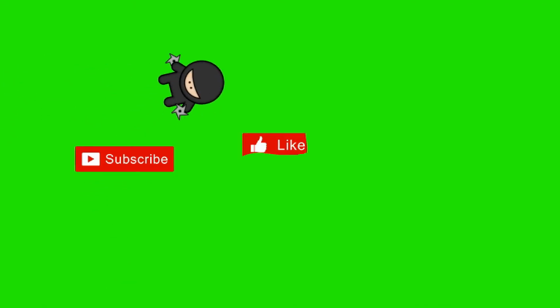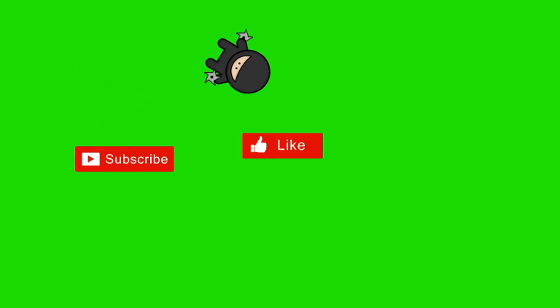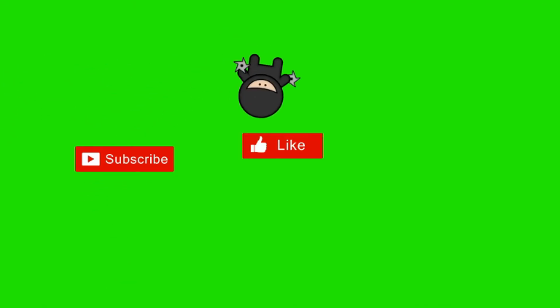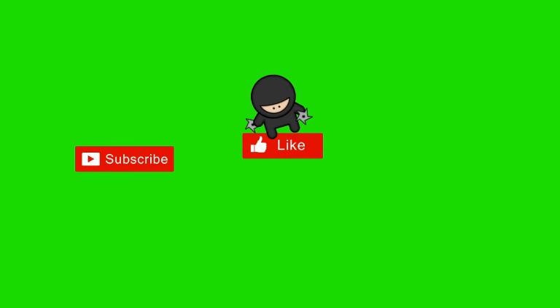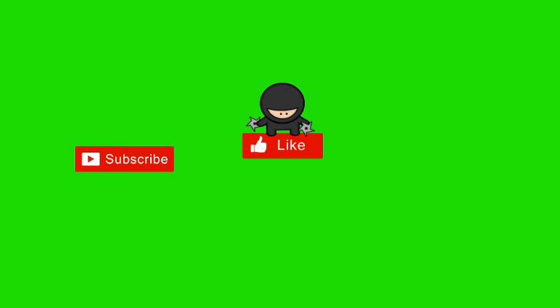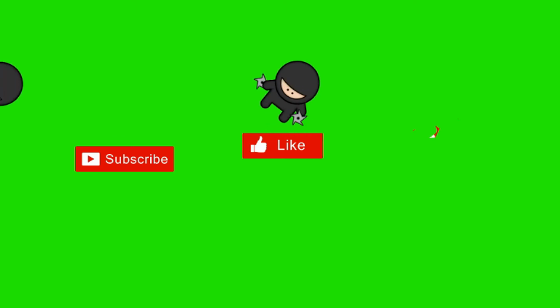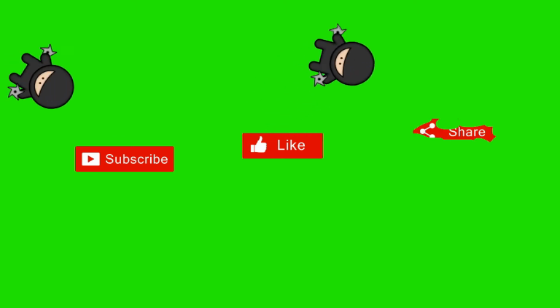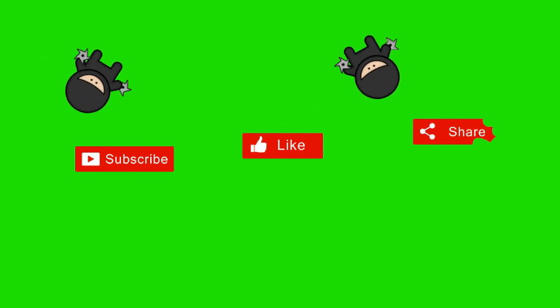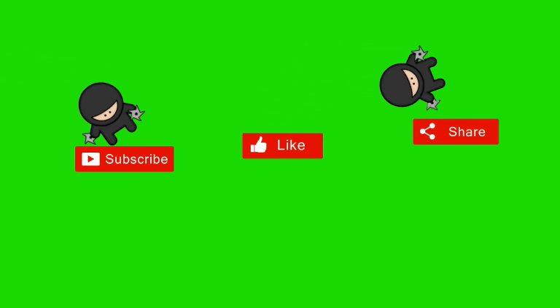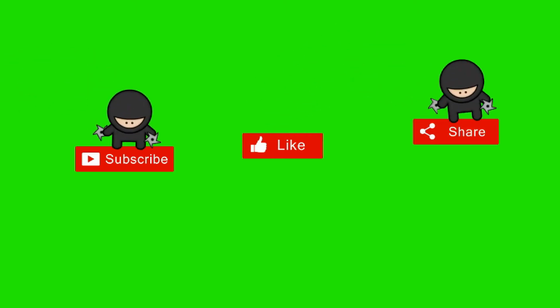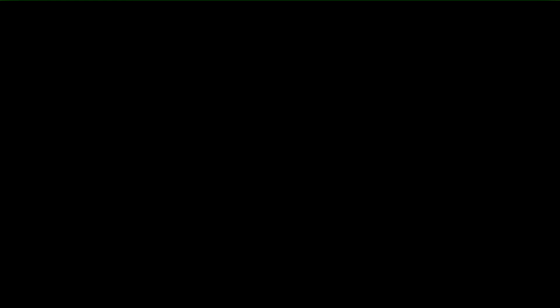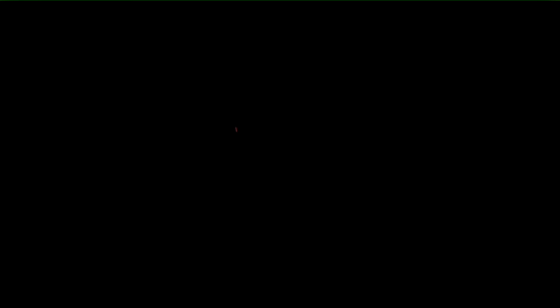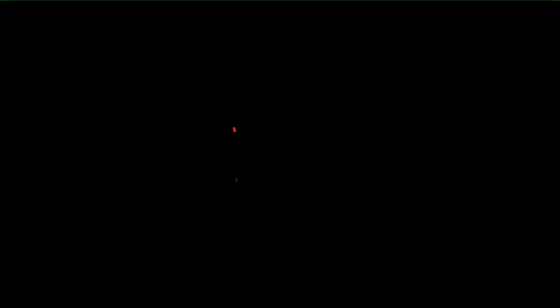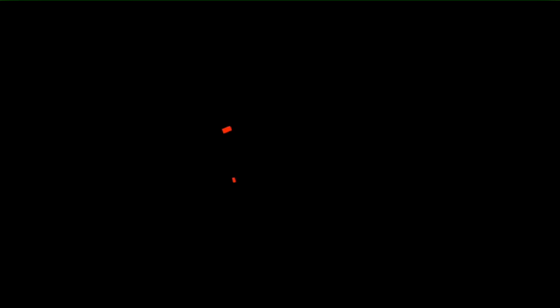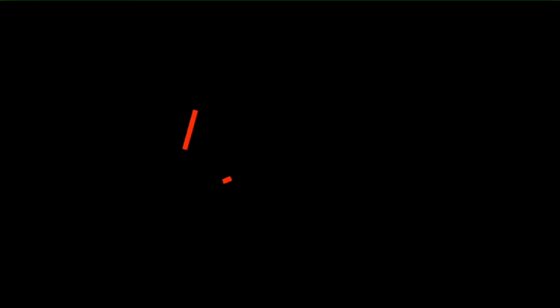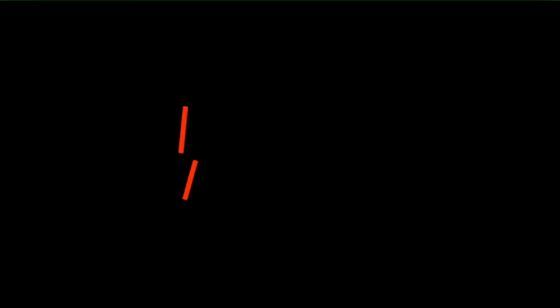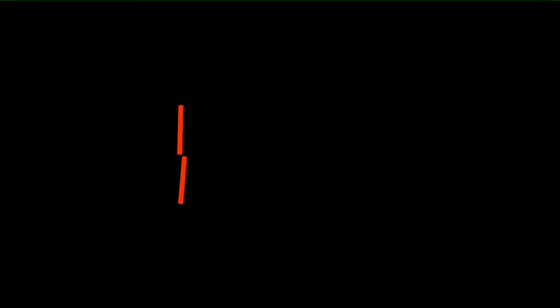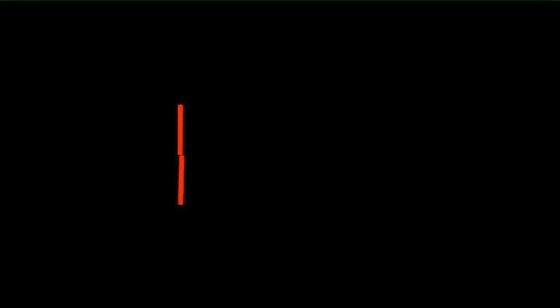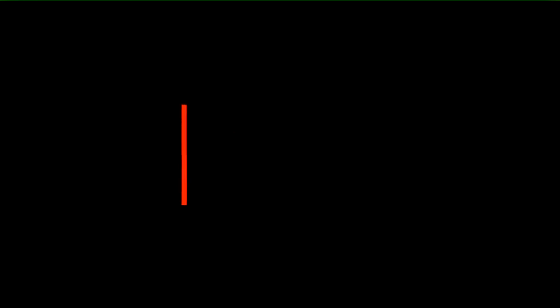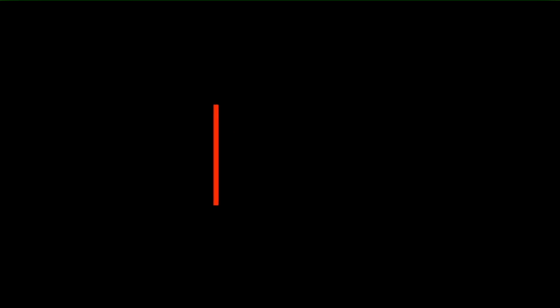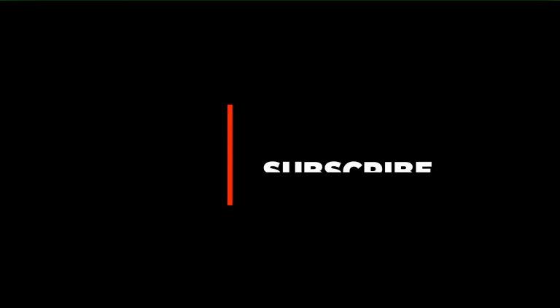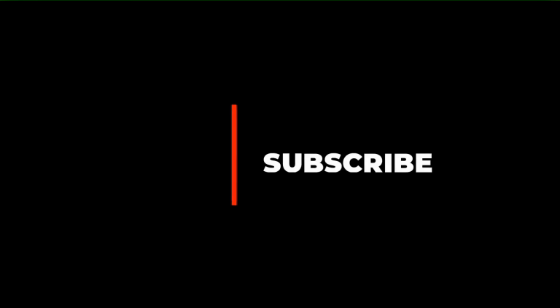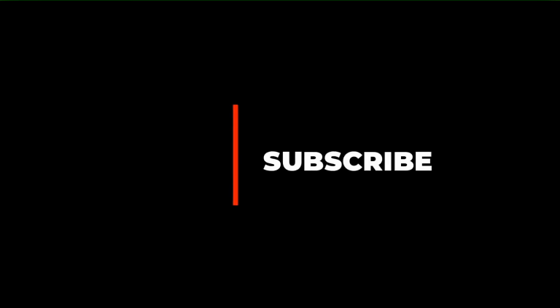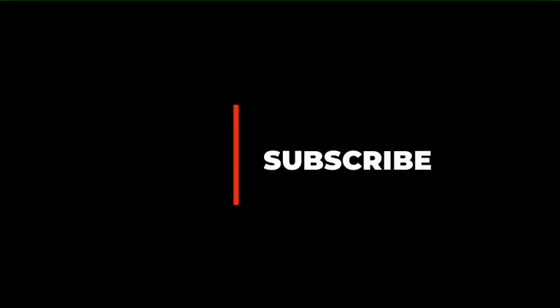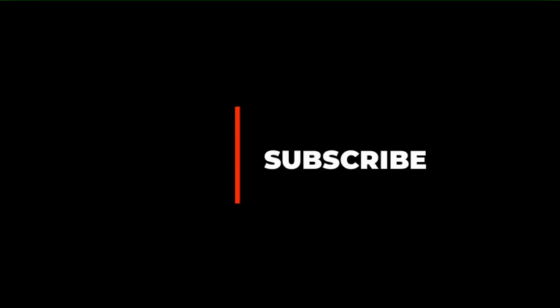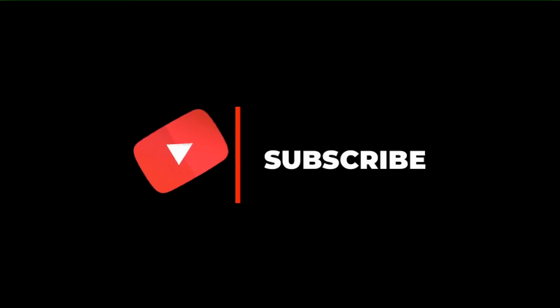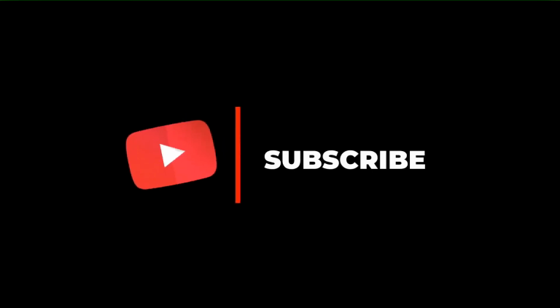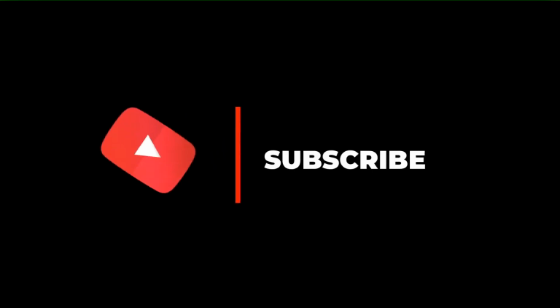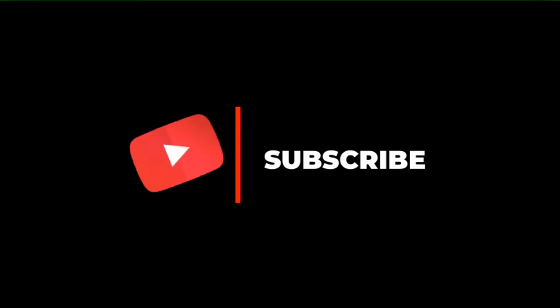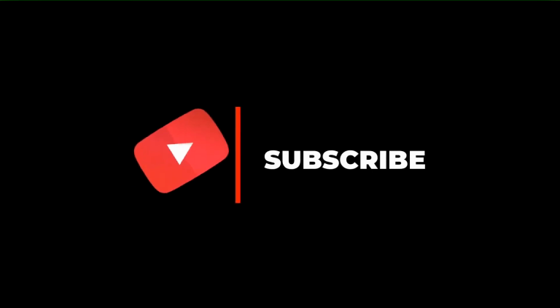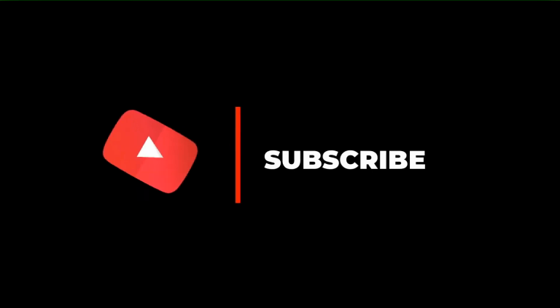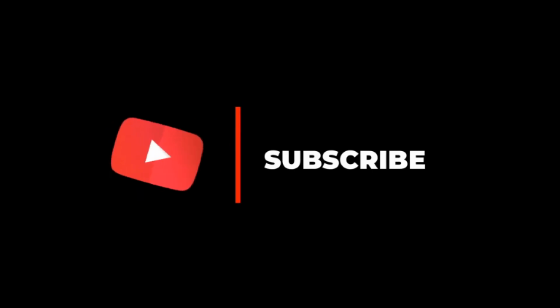Thank you so much for watching. Be sure to subscribe, turn on the notification, and see you in the next video.